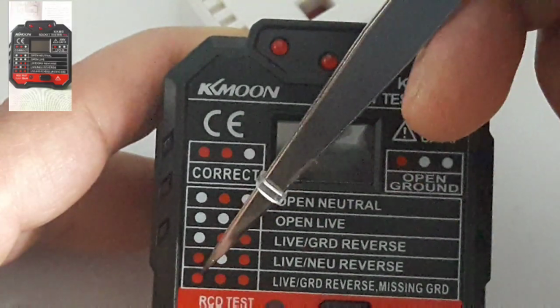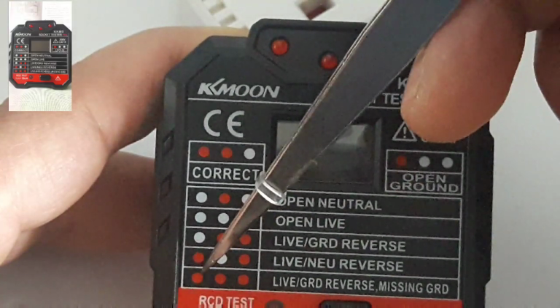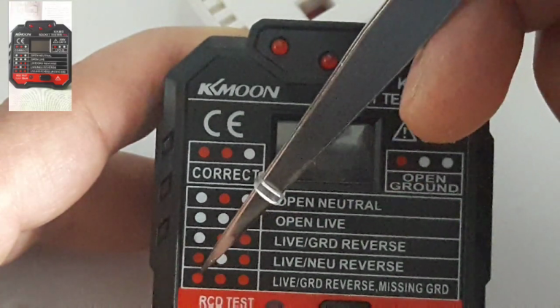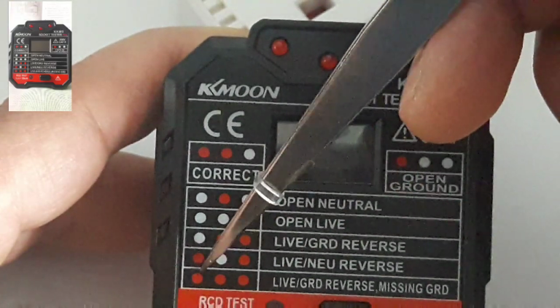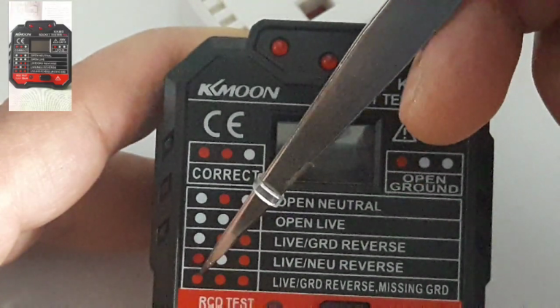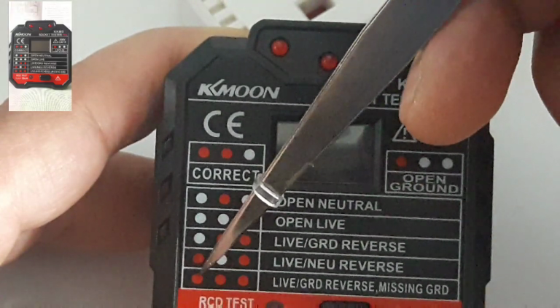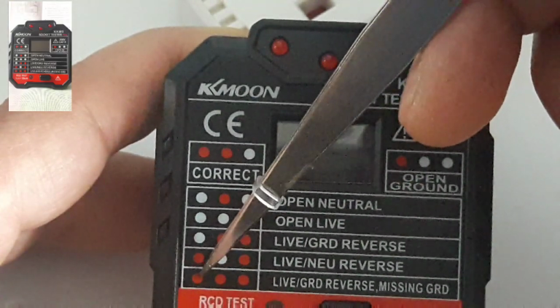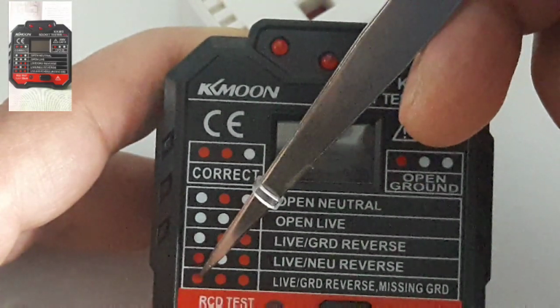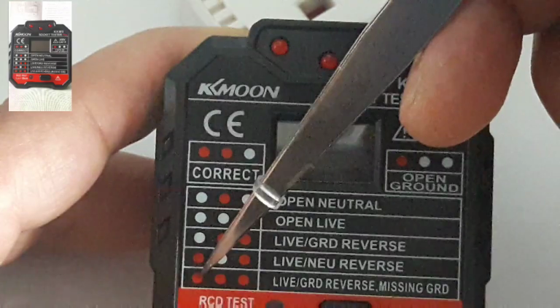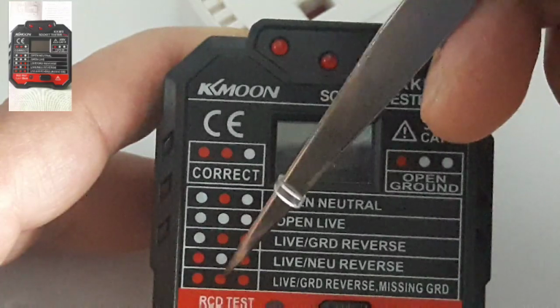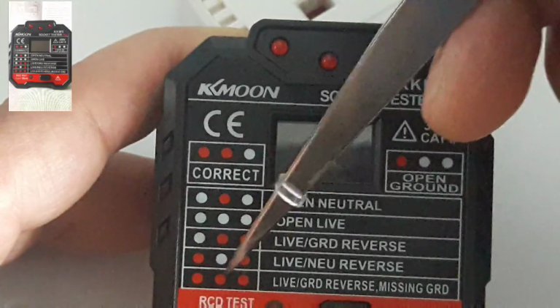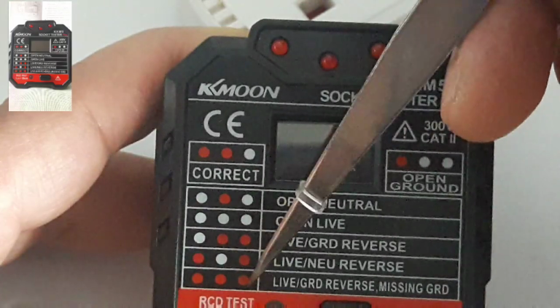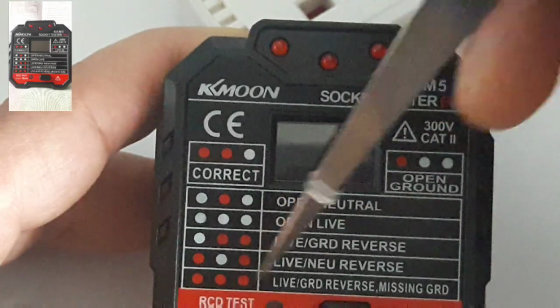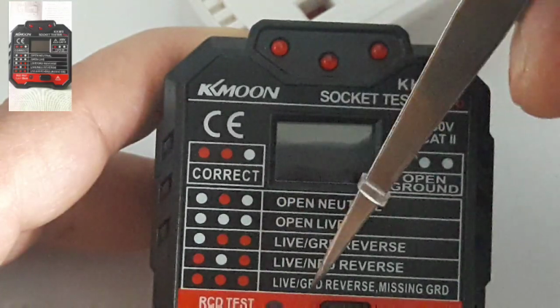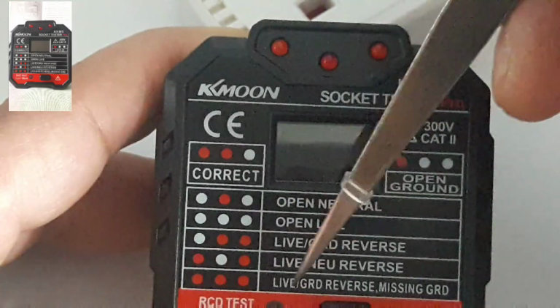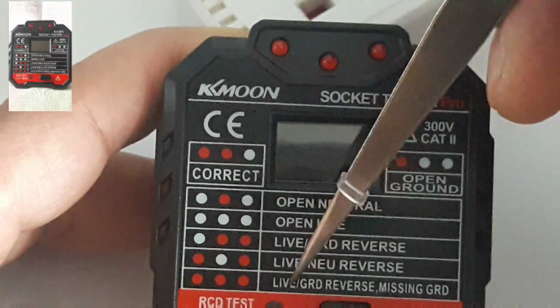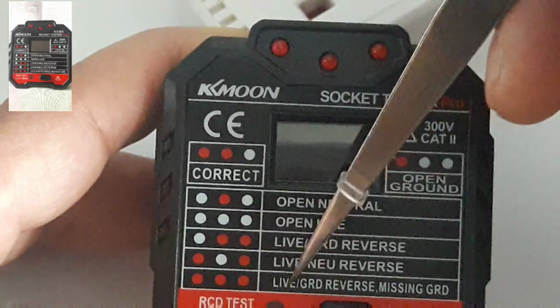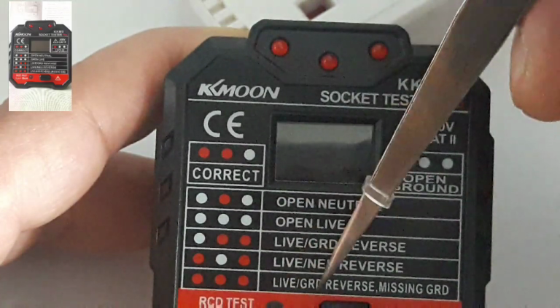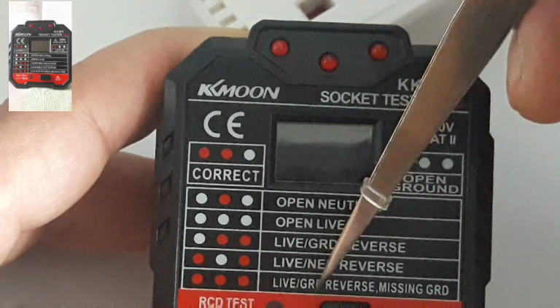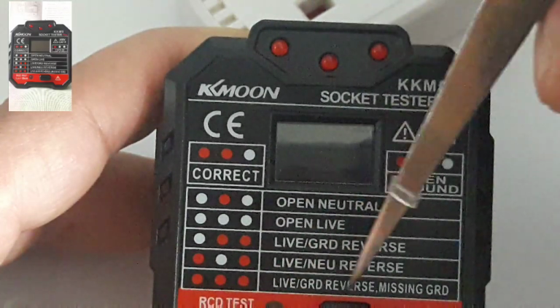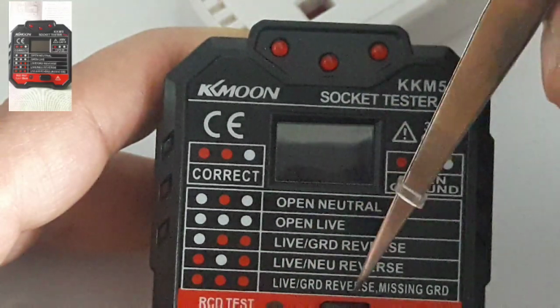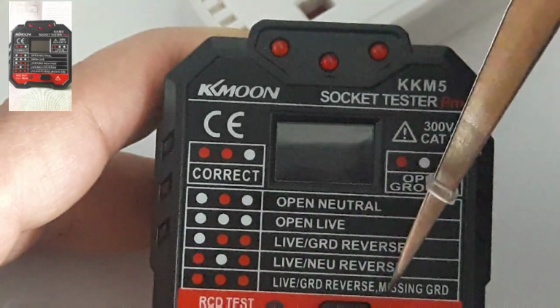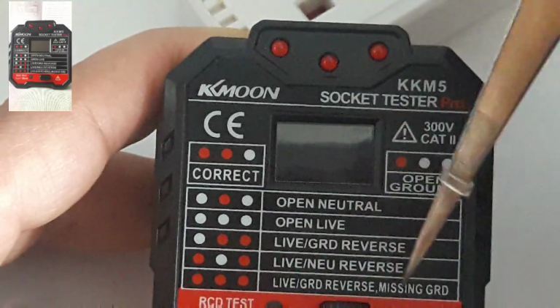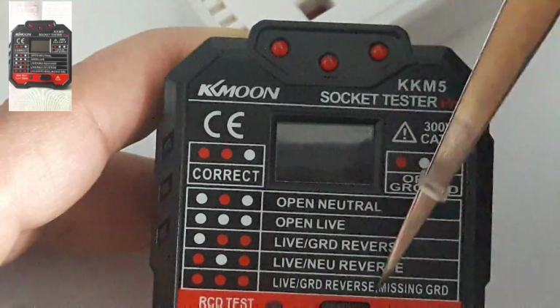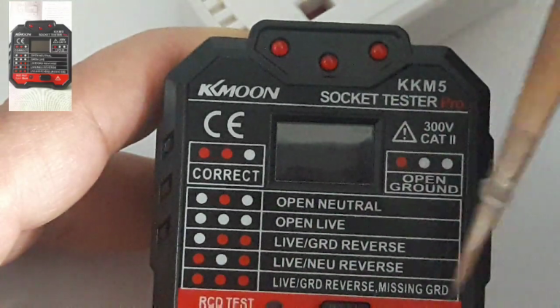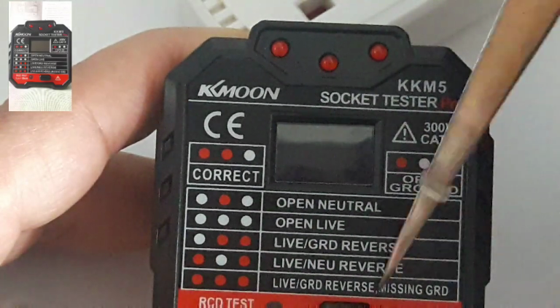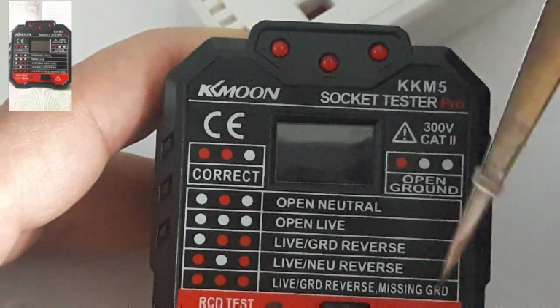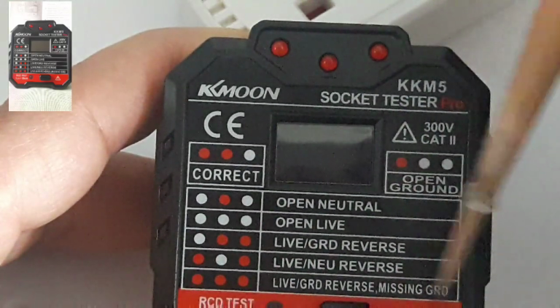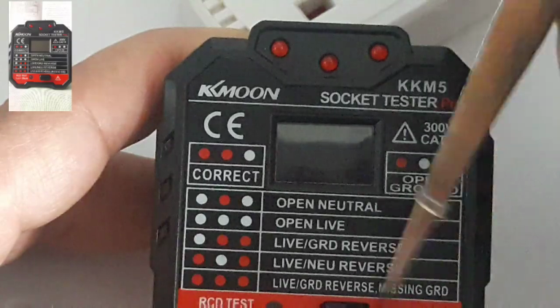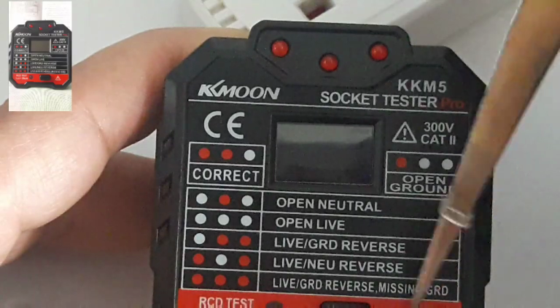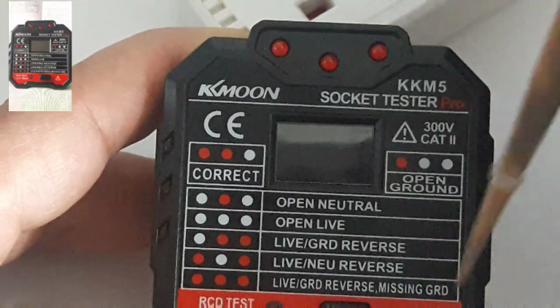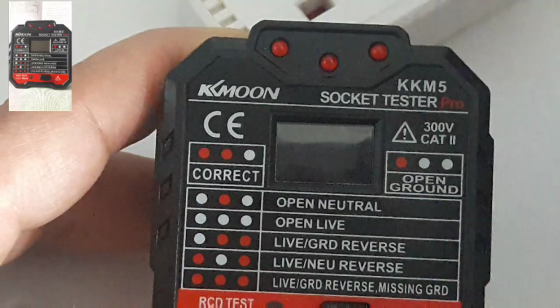So if you've got on, on, on — that means live and the ground are reversed, meaning missing ground.